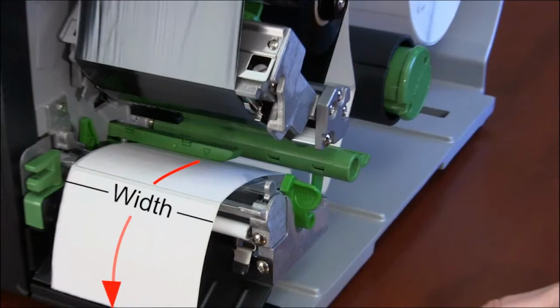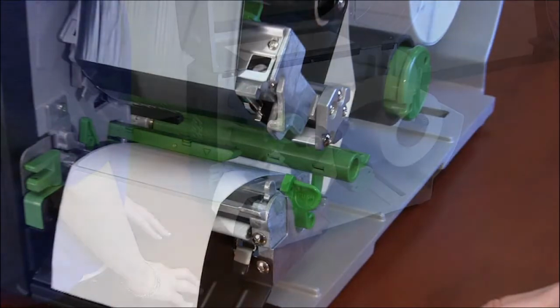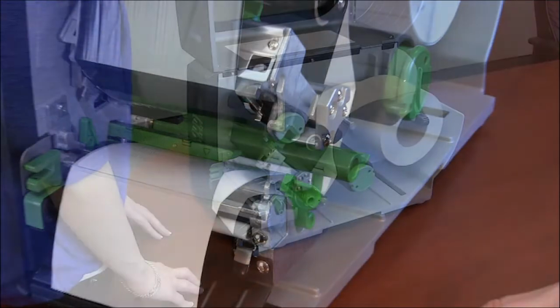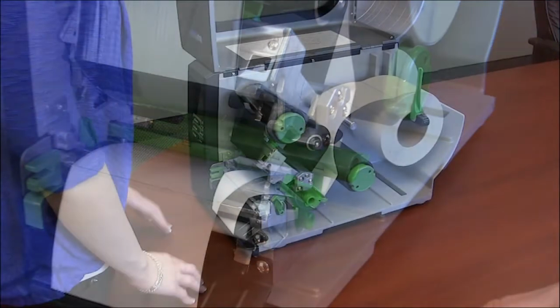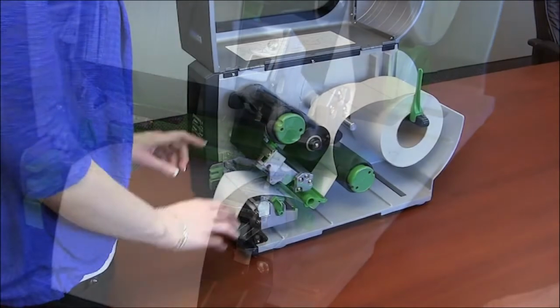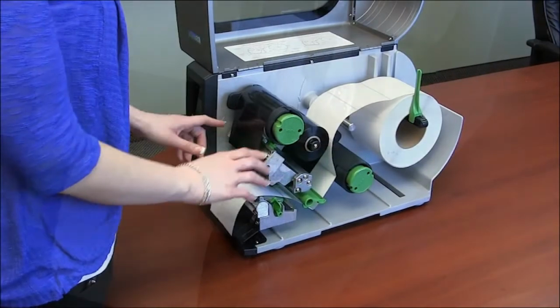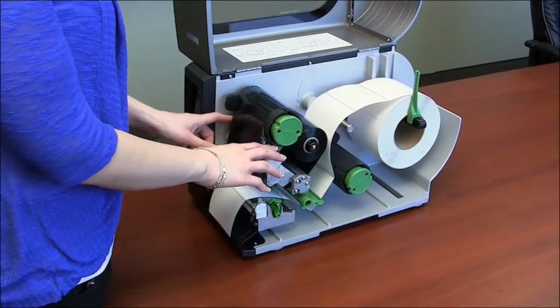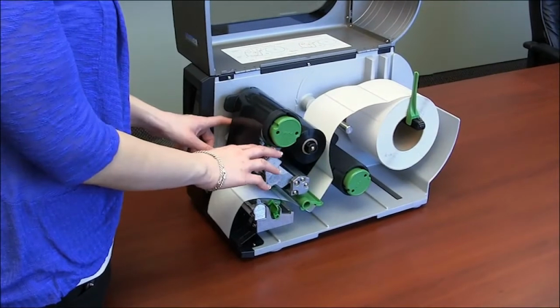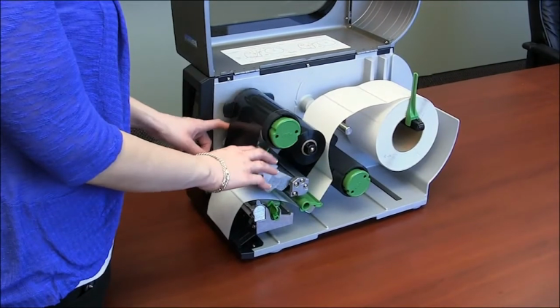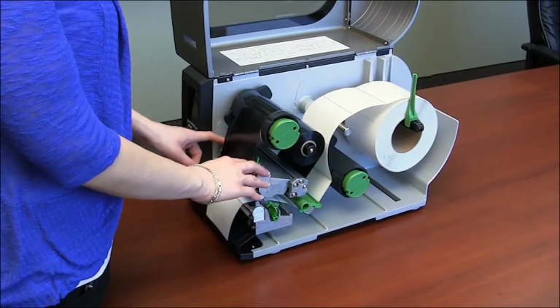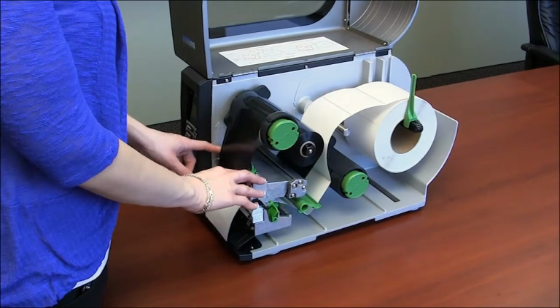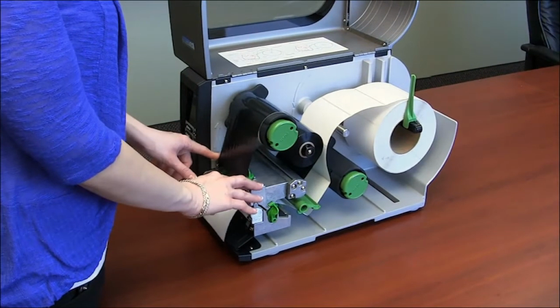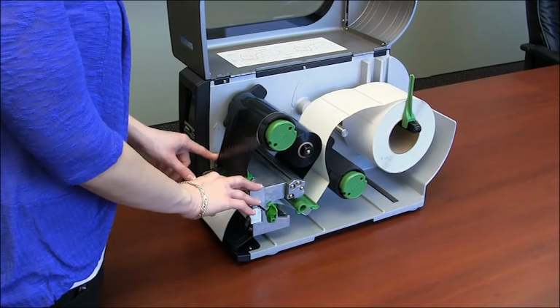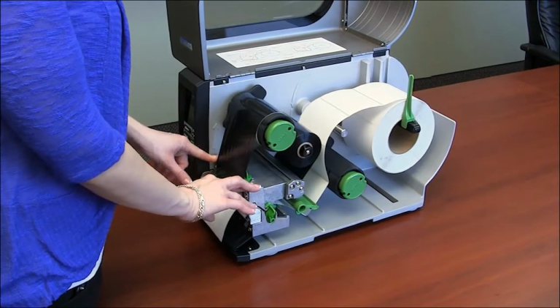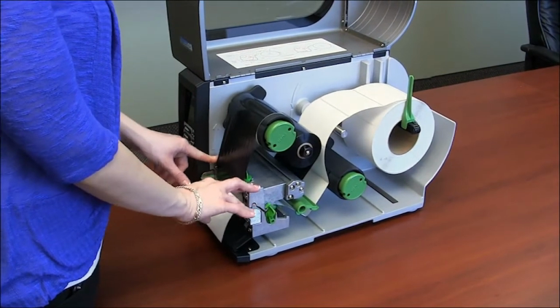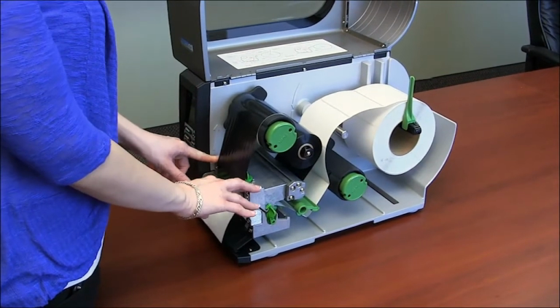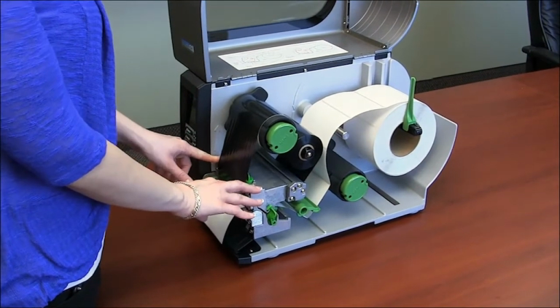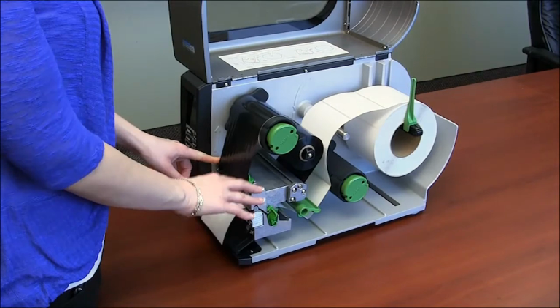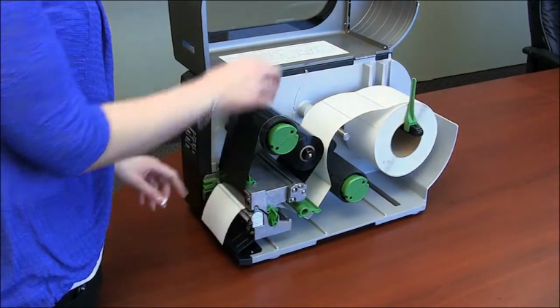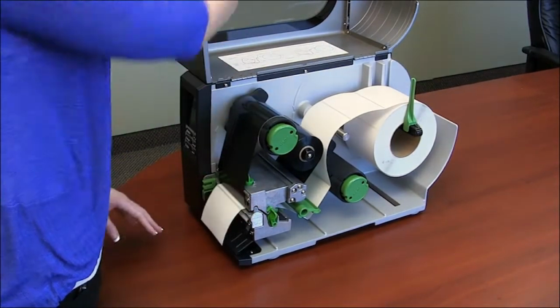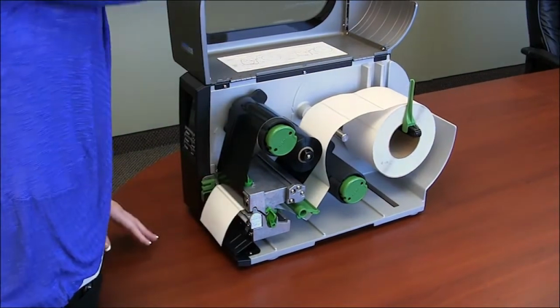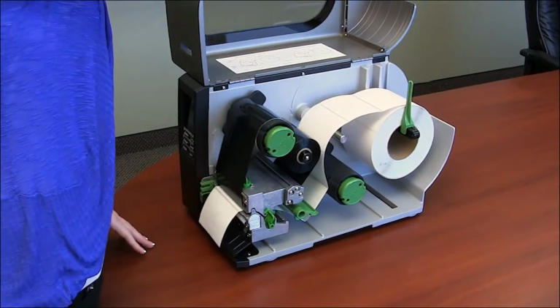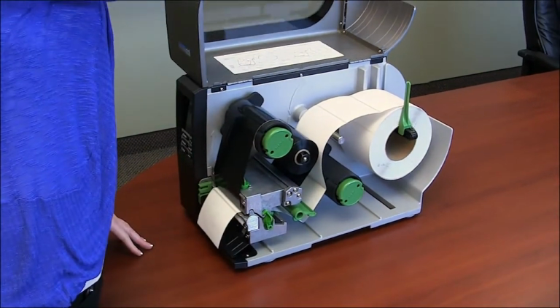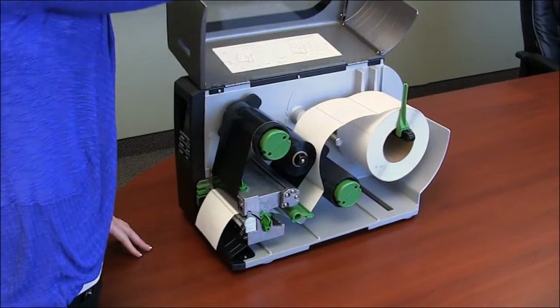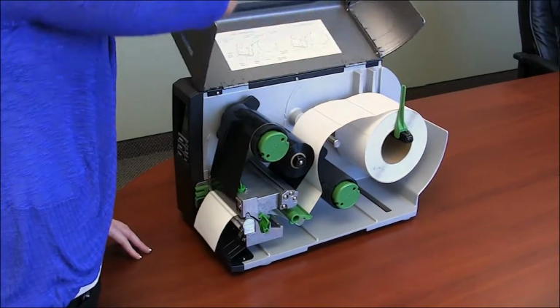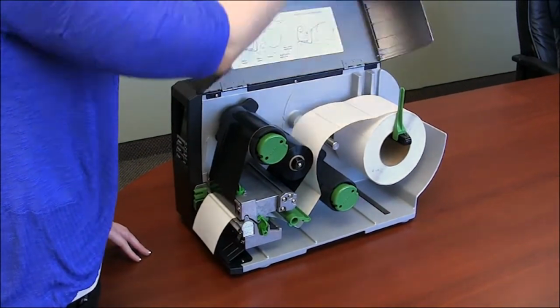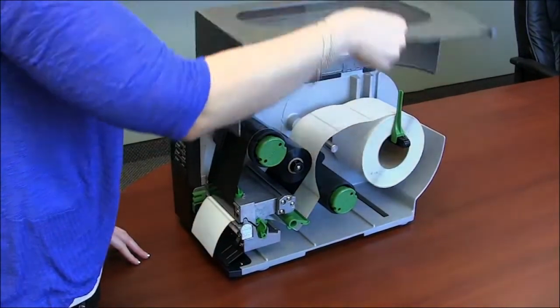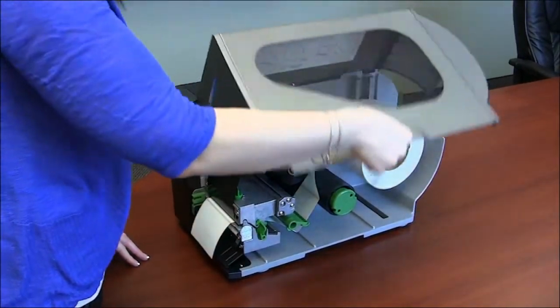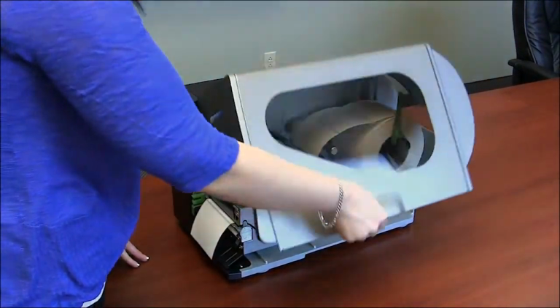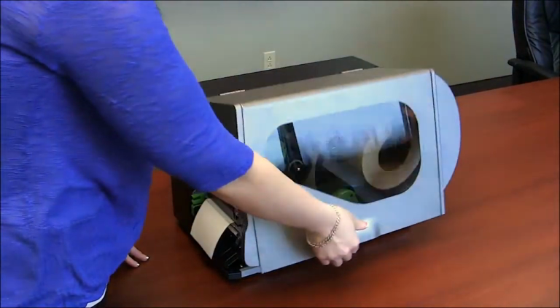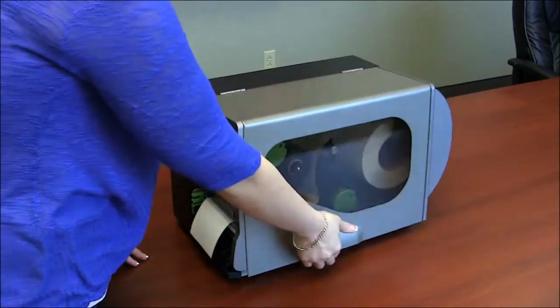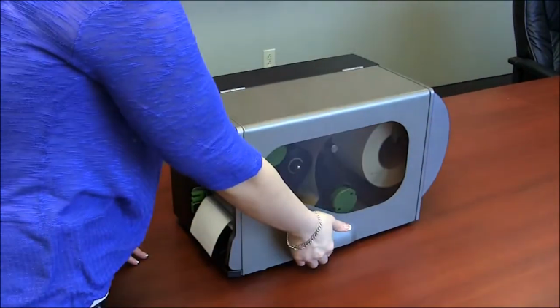Now, using both hands, push the print head assembly downward until it locks in place. Close the media cover door.